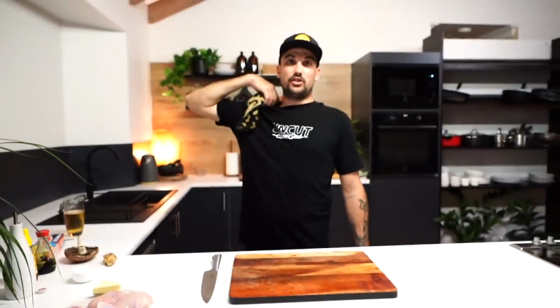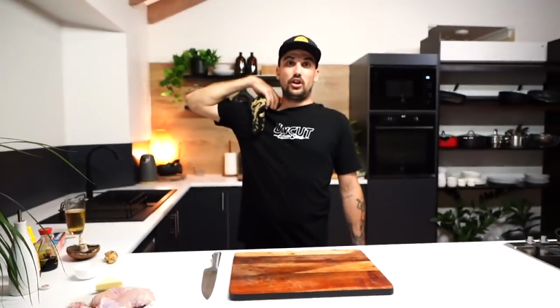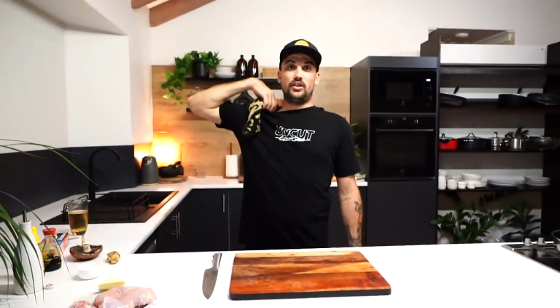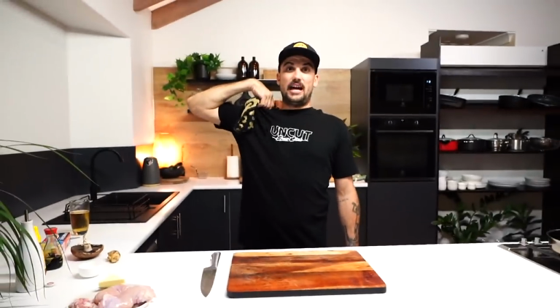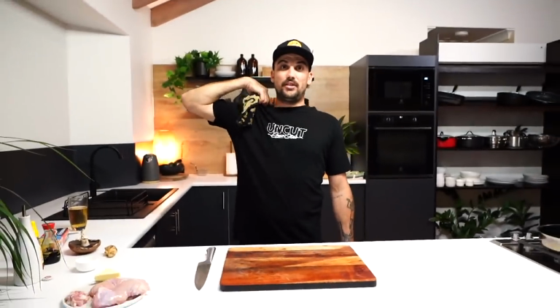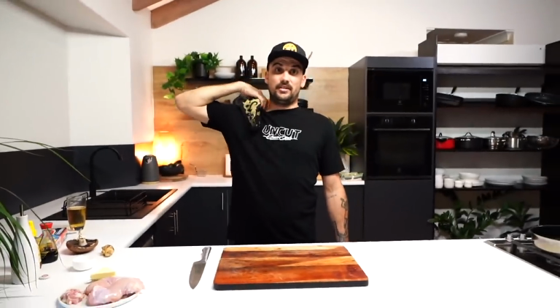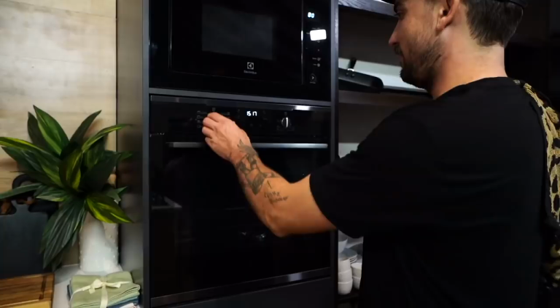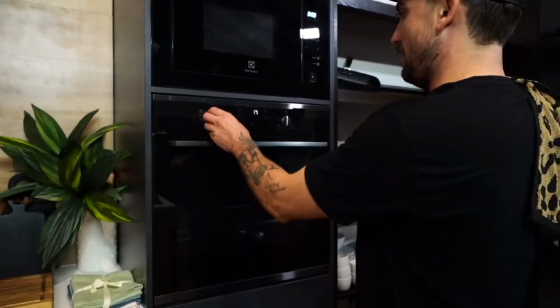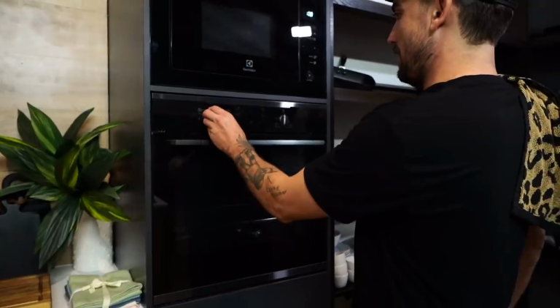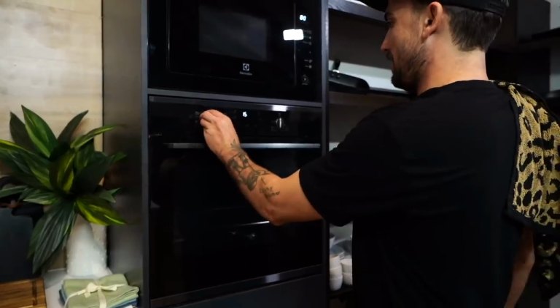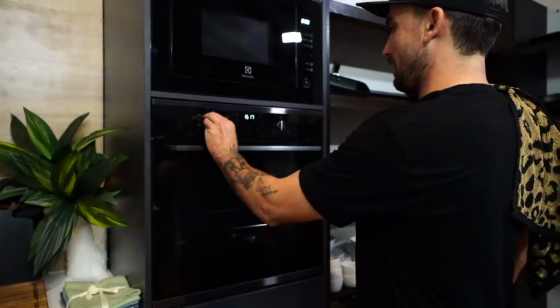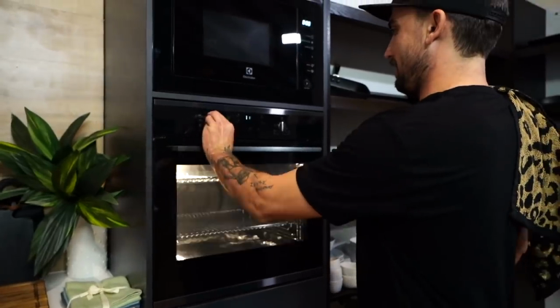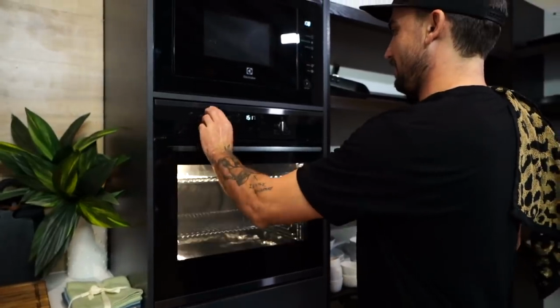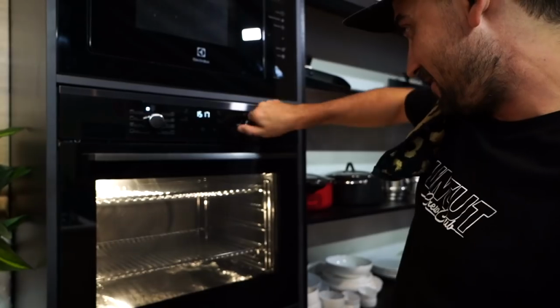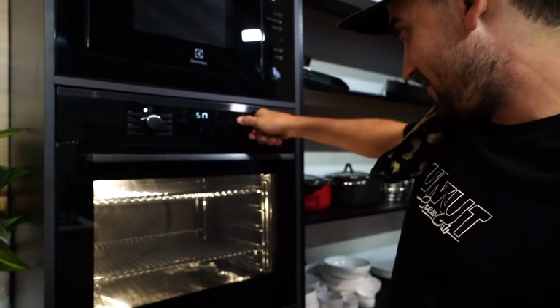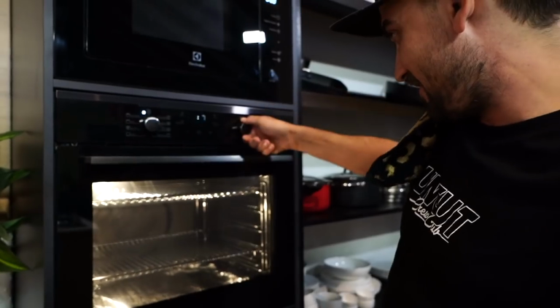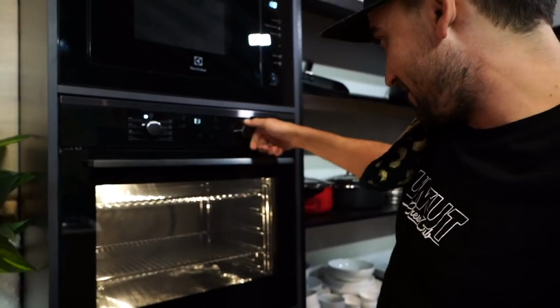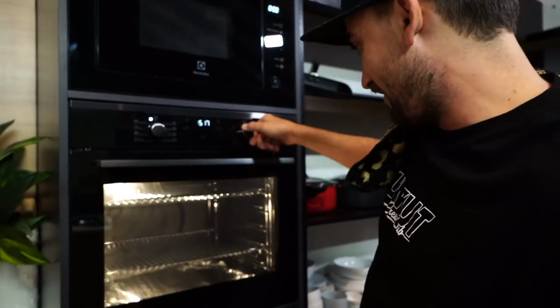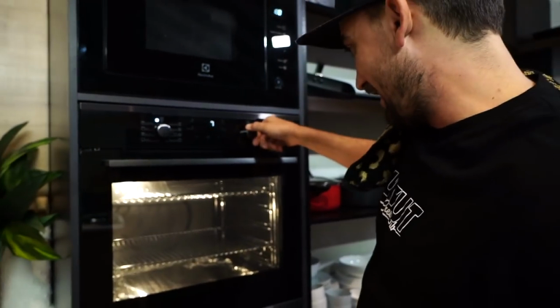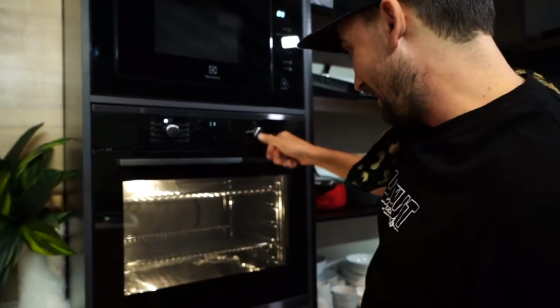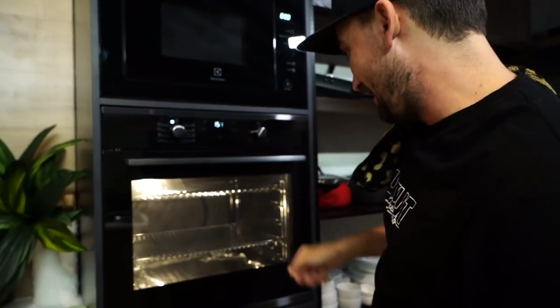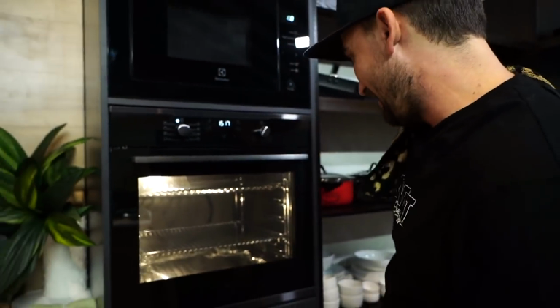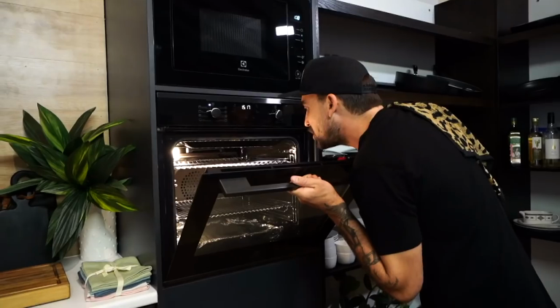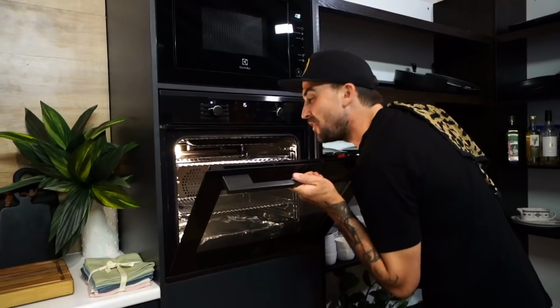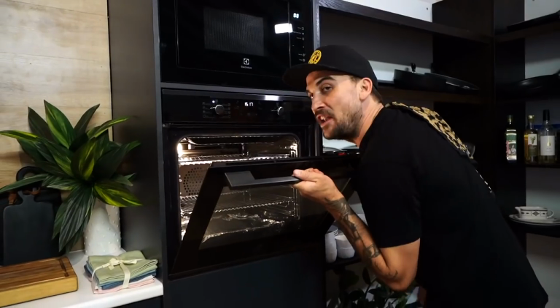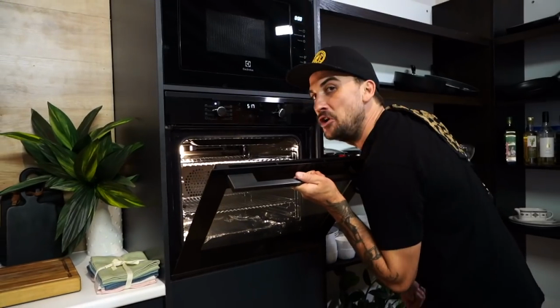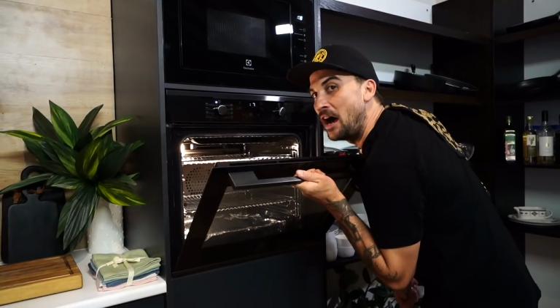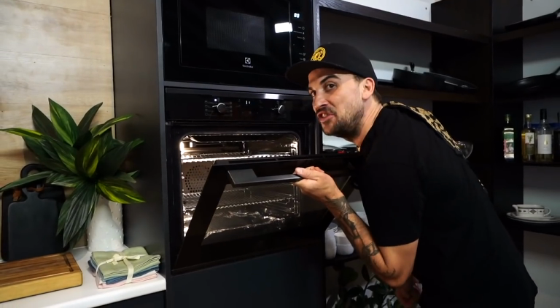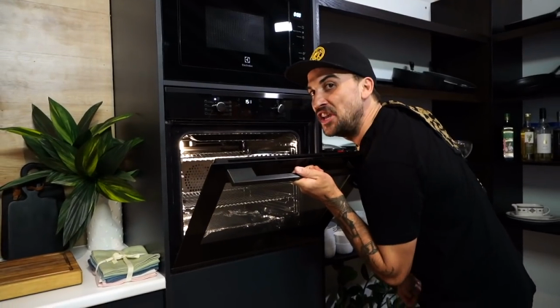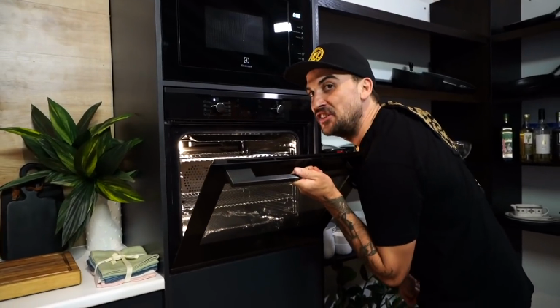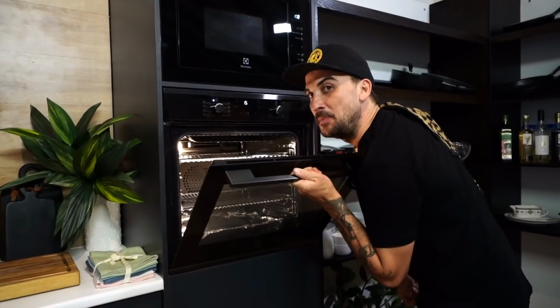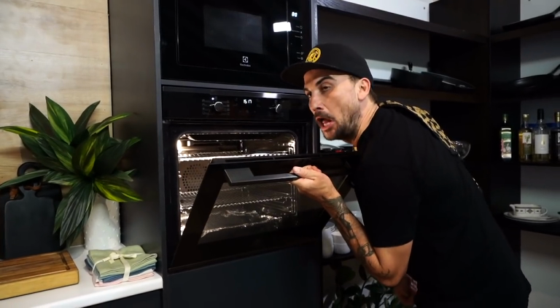We've got to turn on the oven. Fan bake, 180. It's got that new oven scent smell.